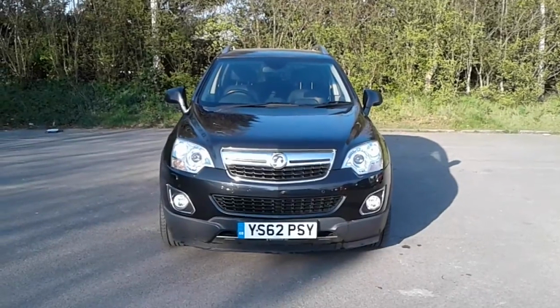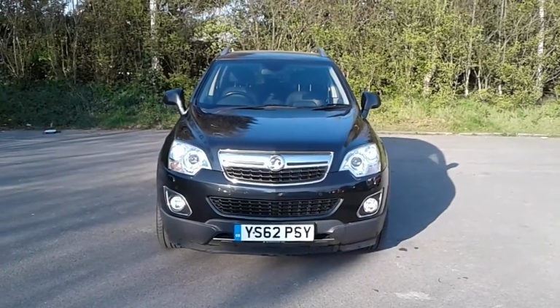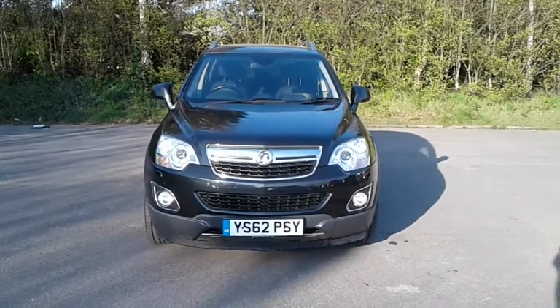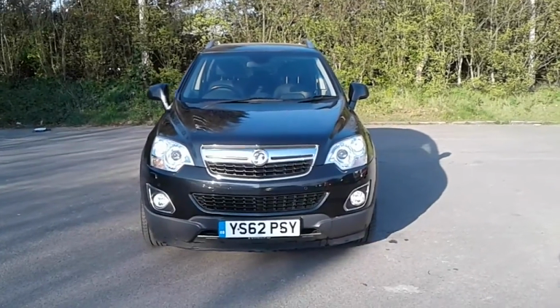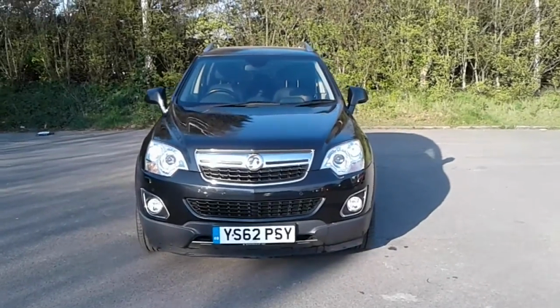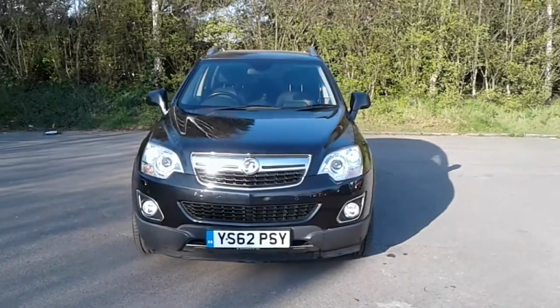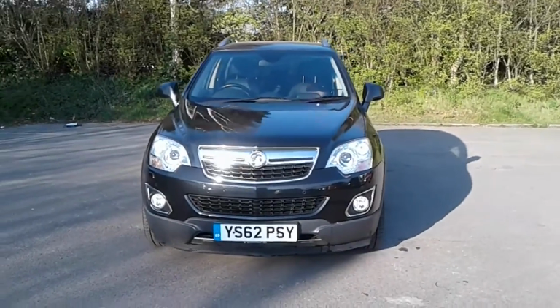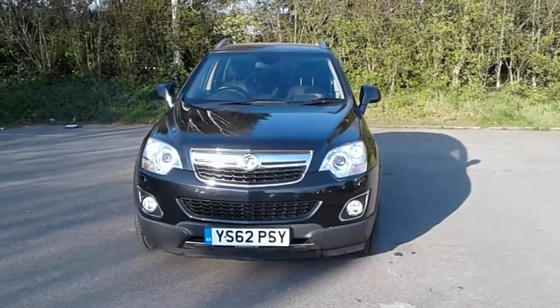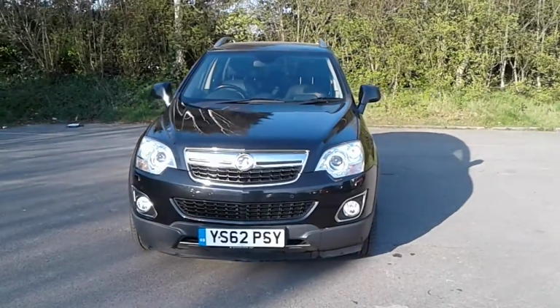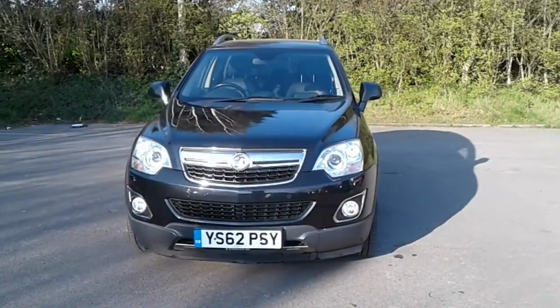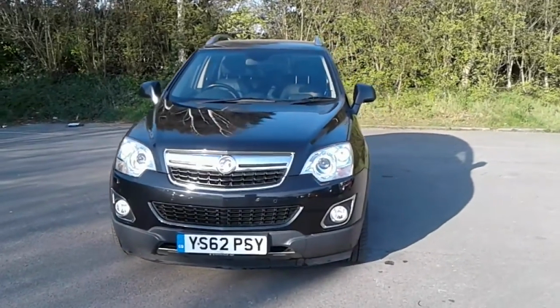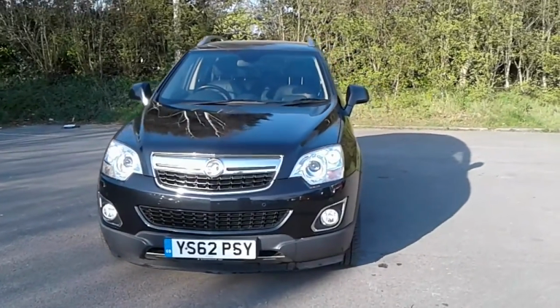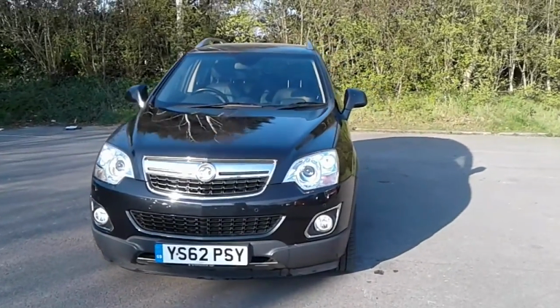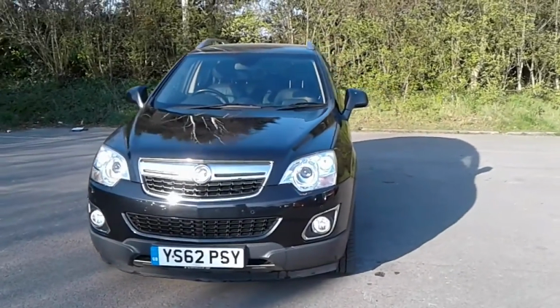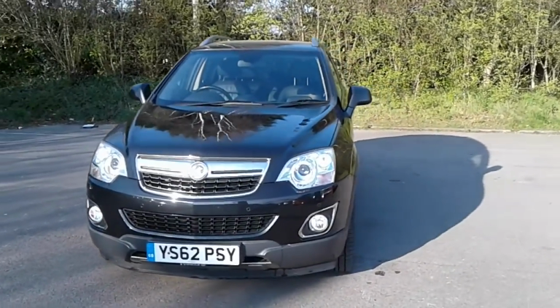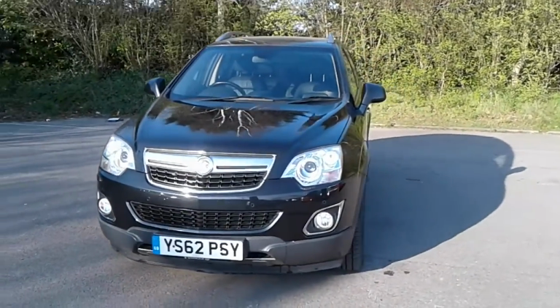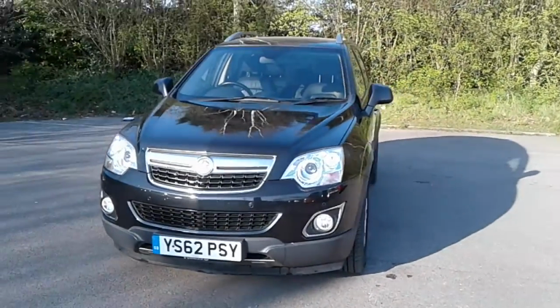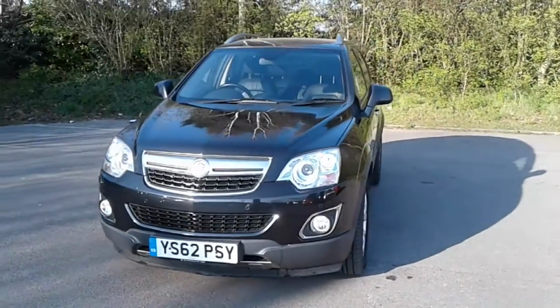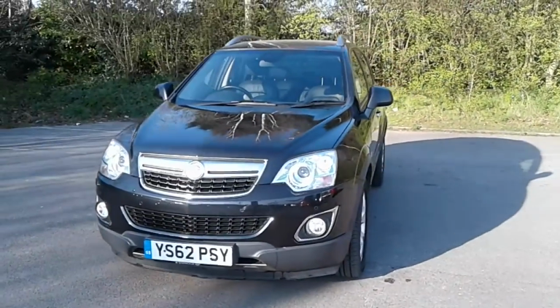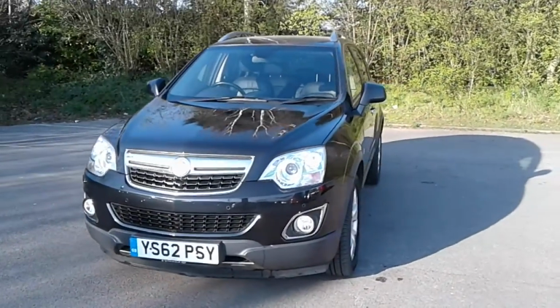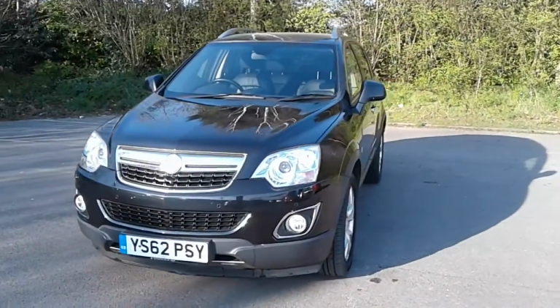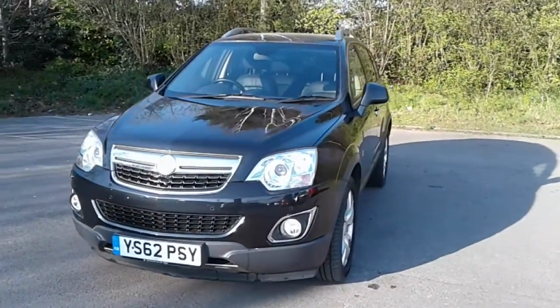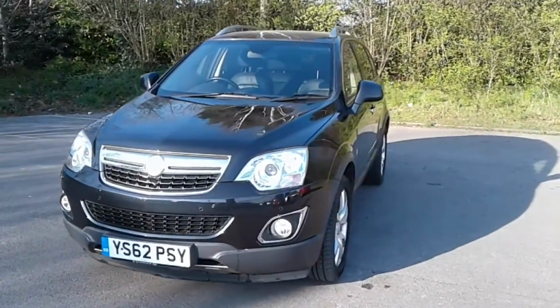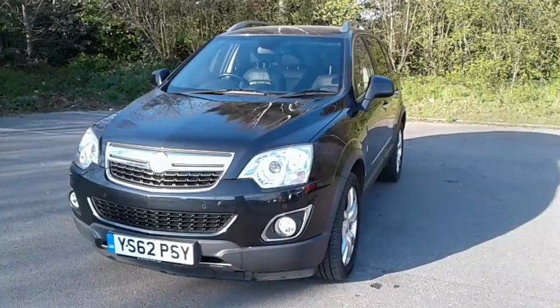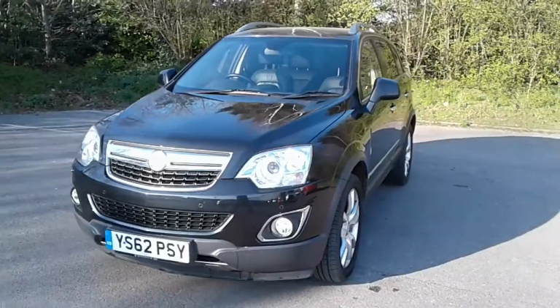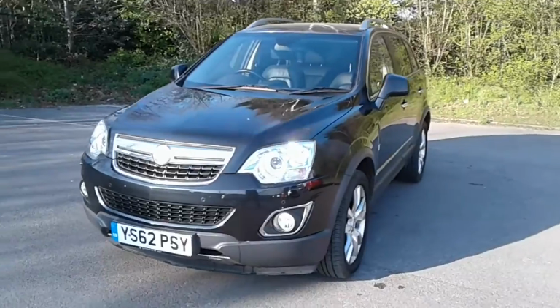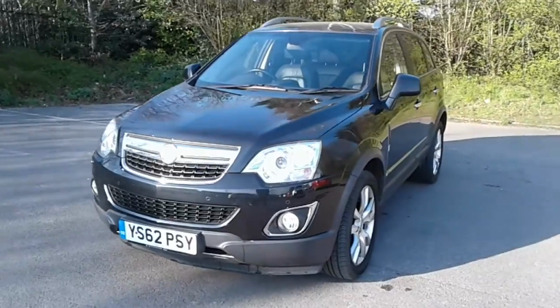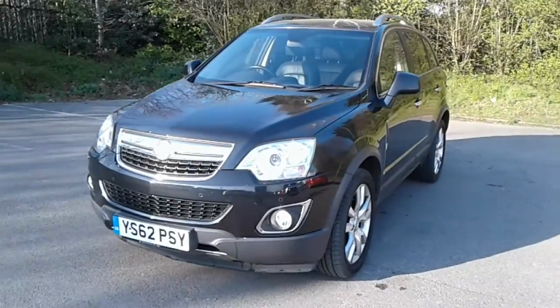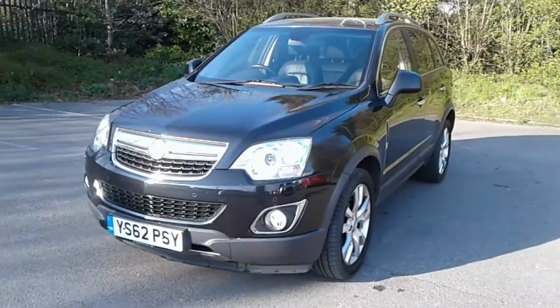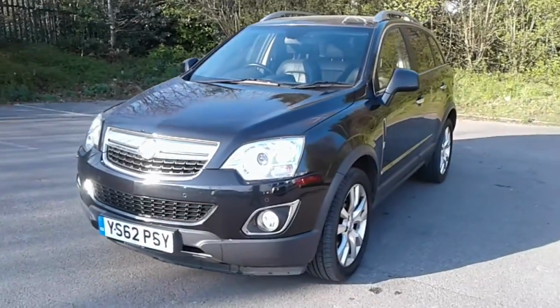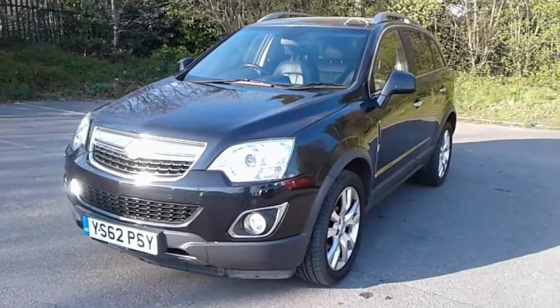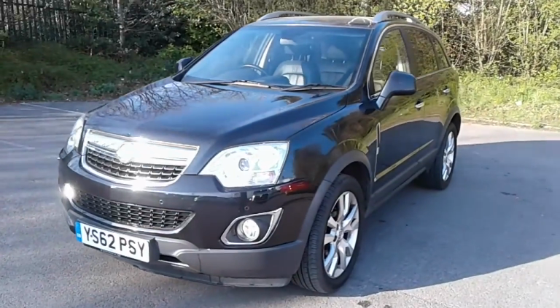Welcome to Pentagon Vauxhall at Lincoln Tritton Road. Here we have a 62 plate Vauxhall Antara.